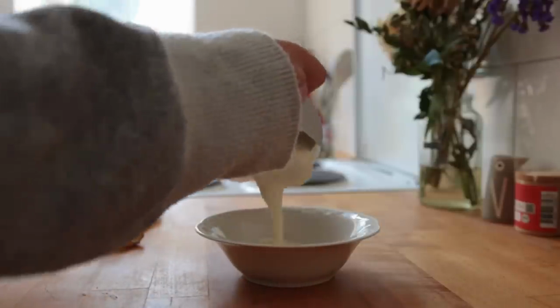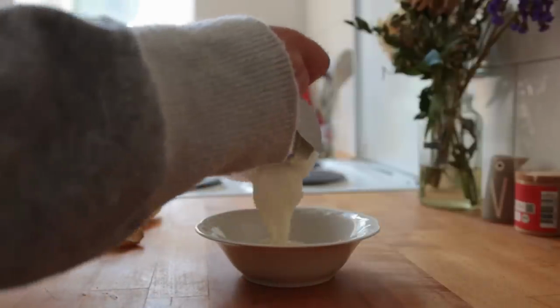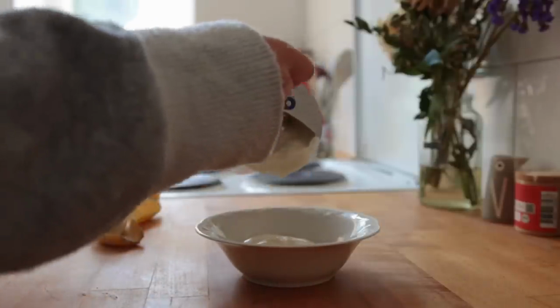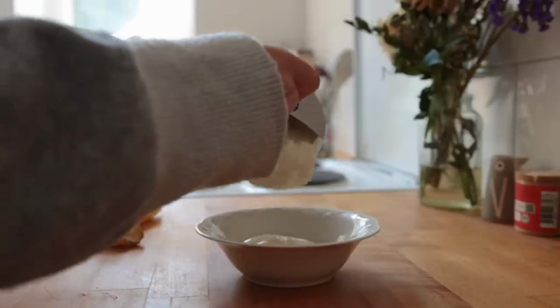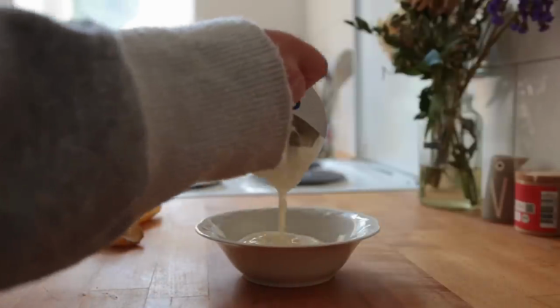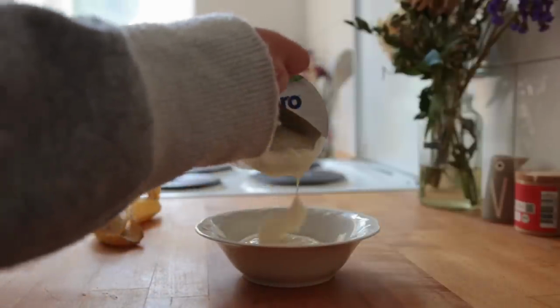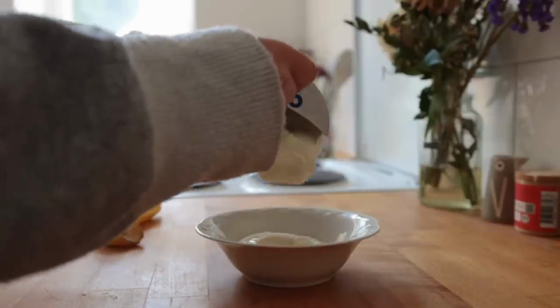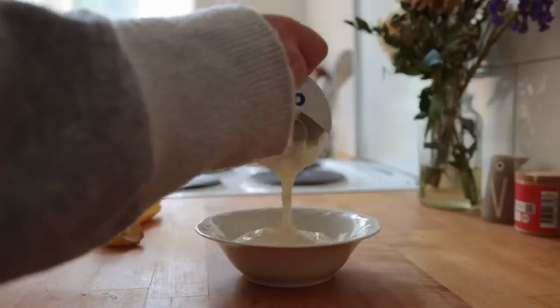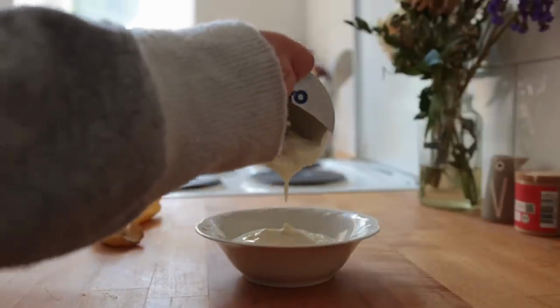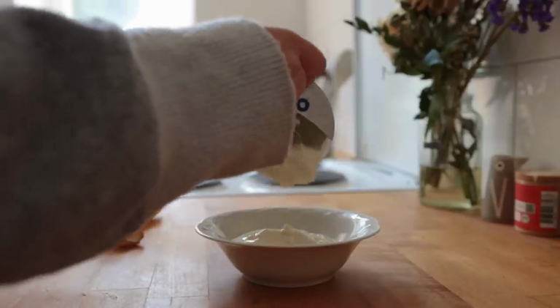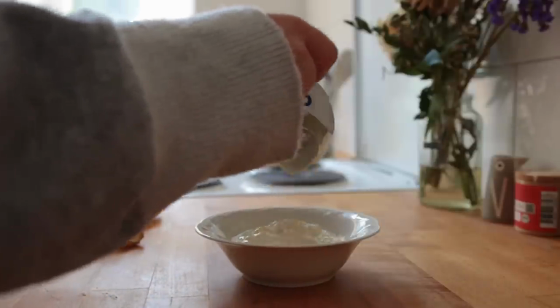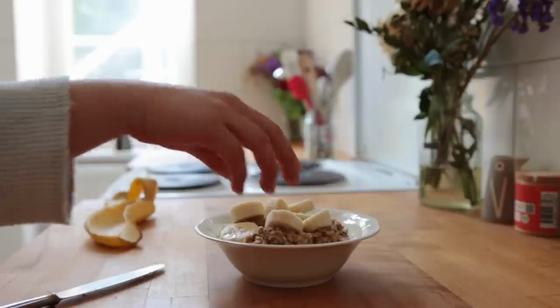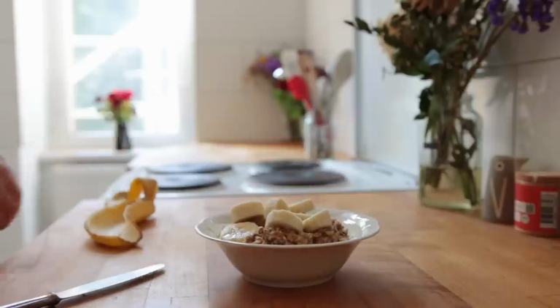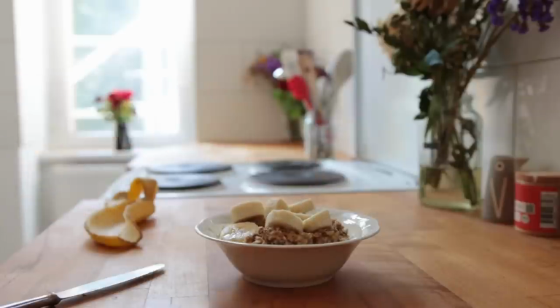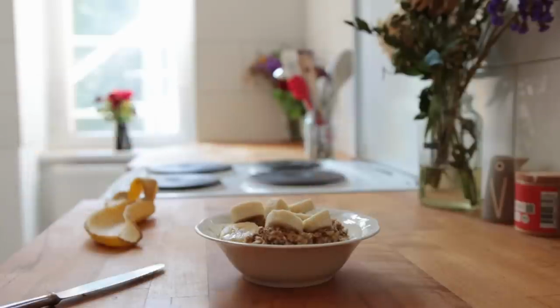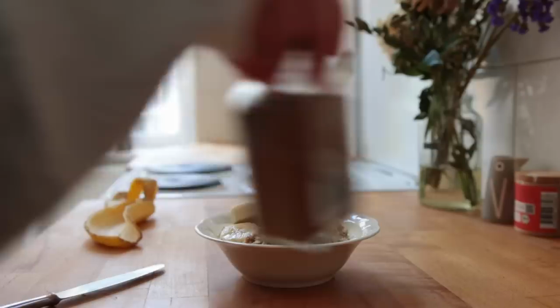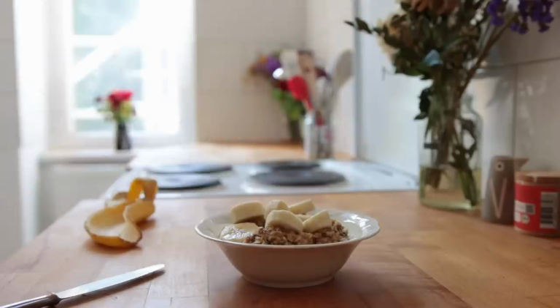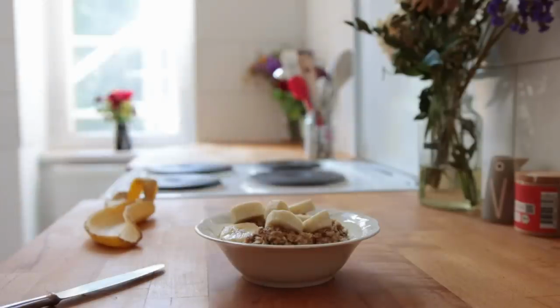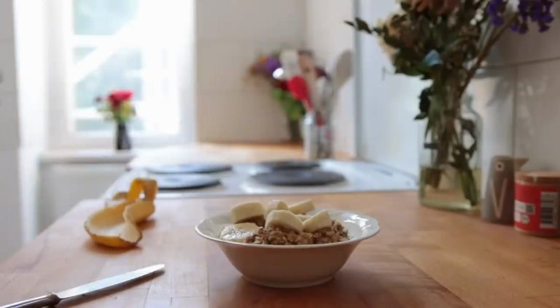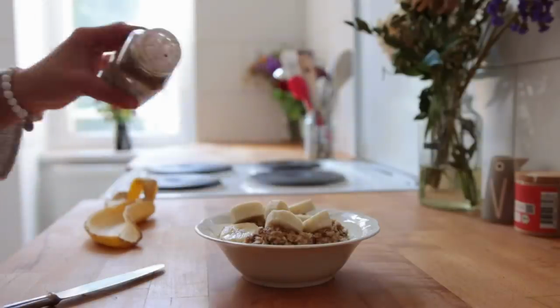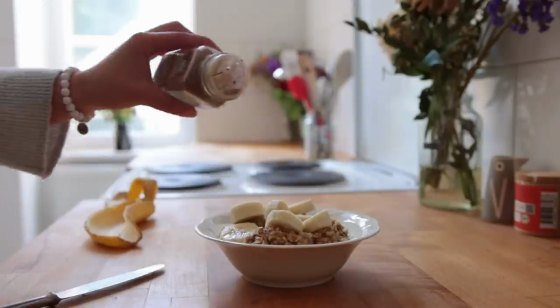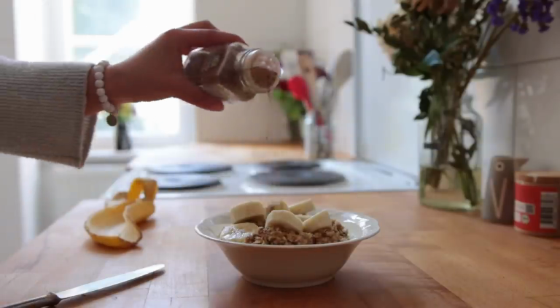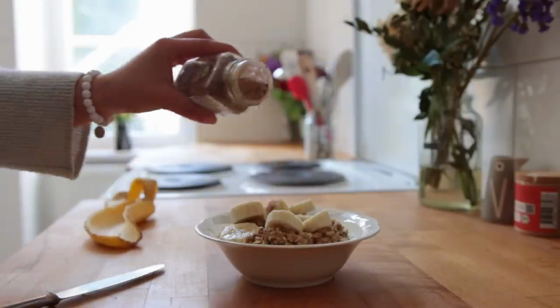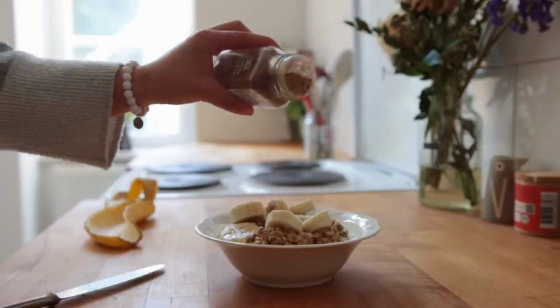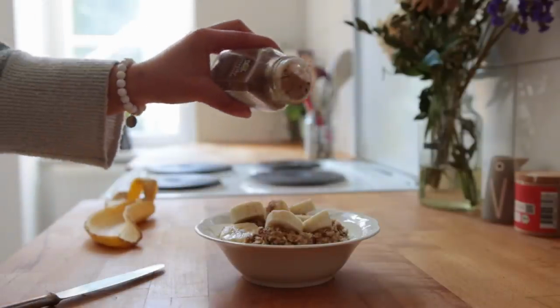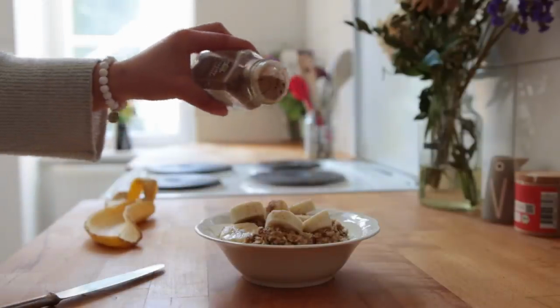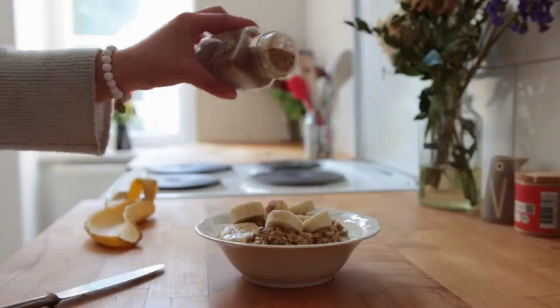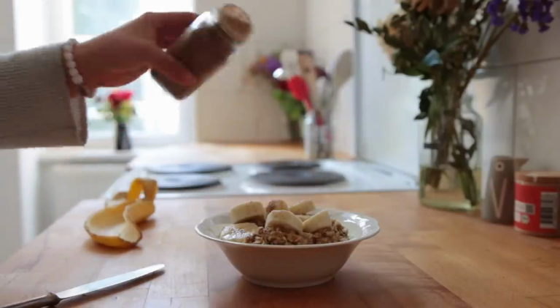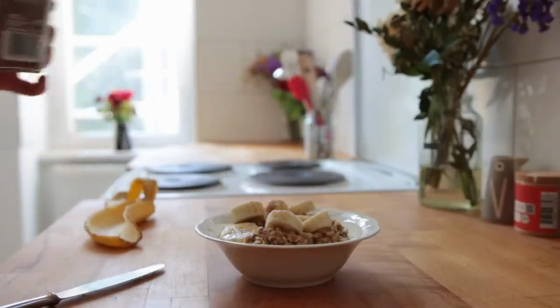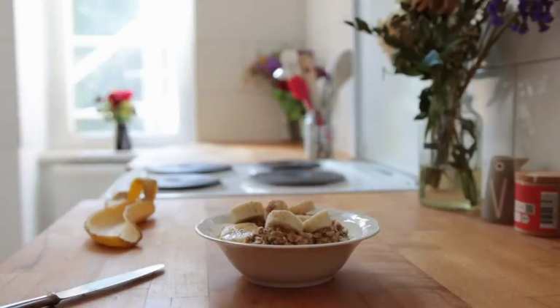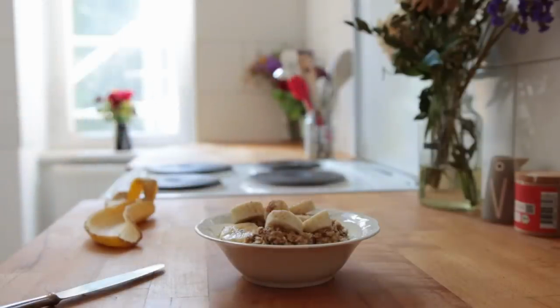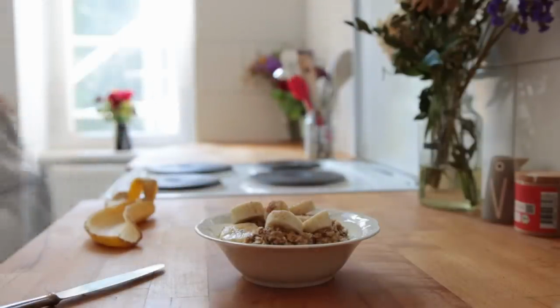I cut the other banana half into slices and added those on top, finishing everything off with a sprinkle of cinnamon.